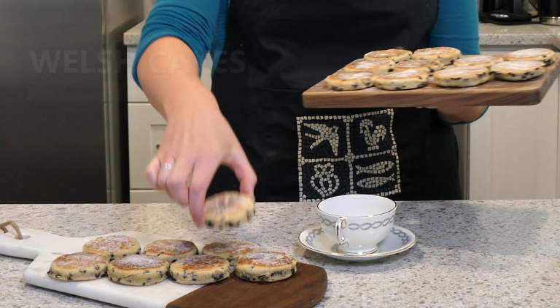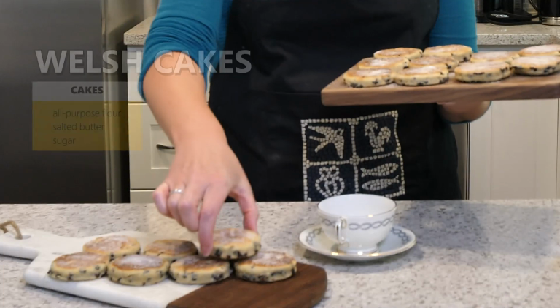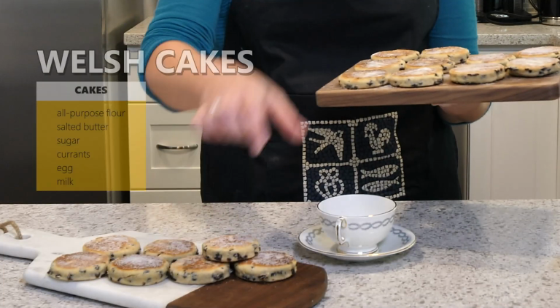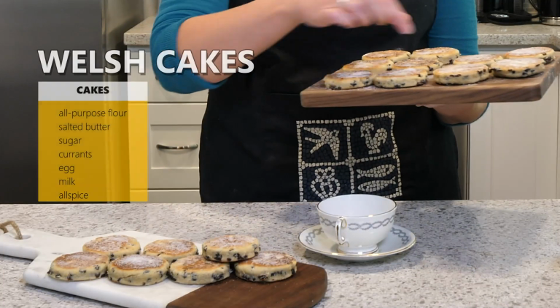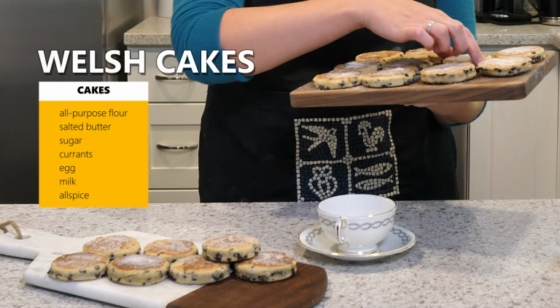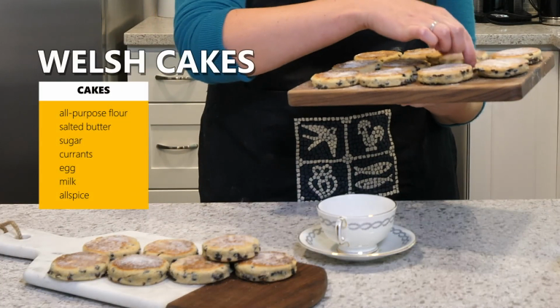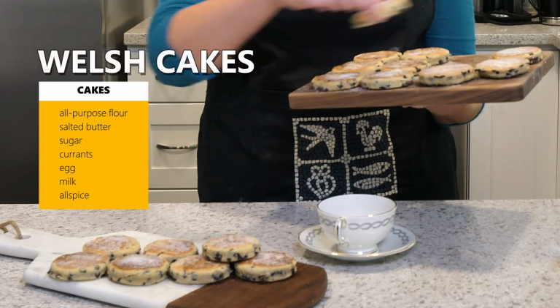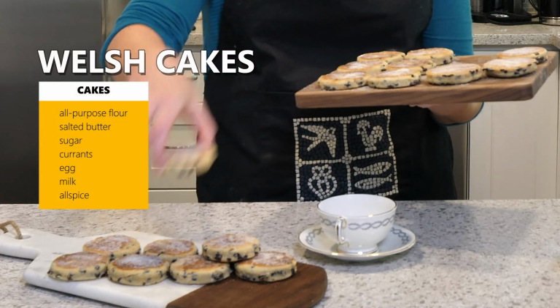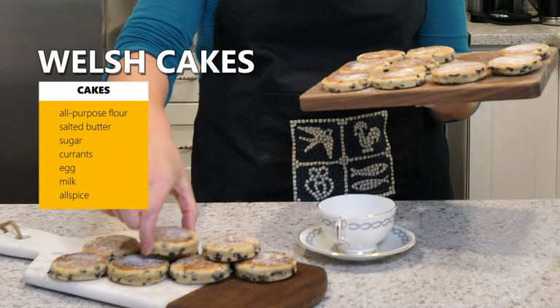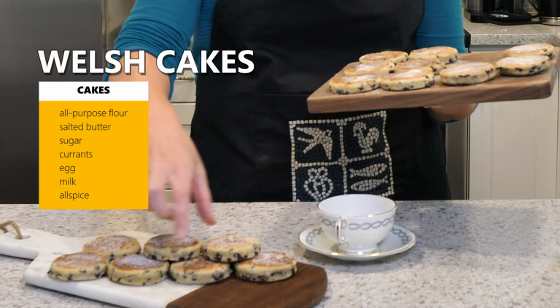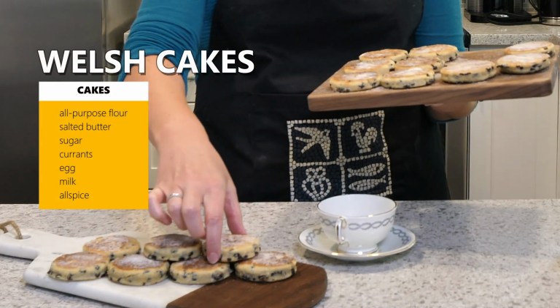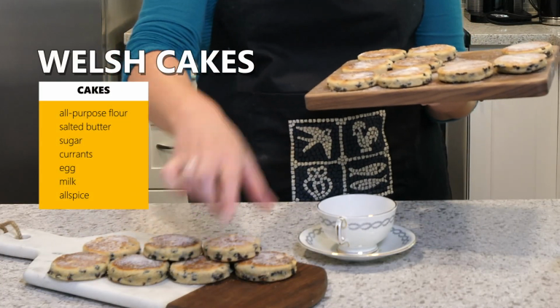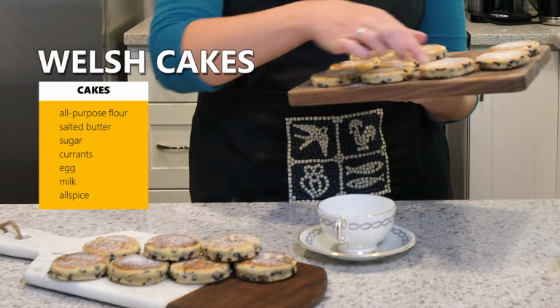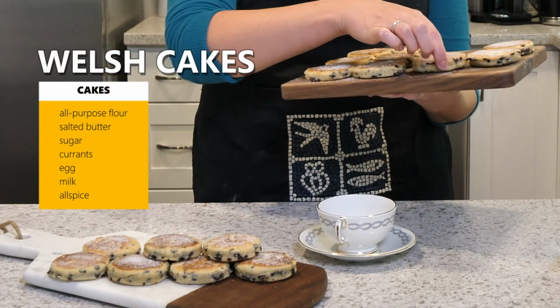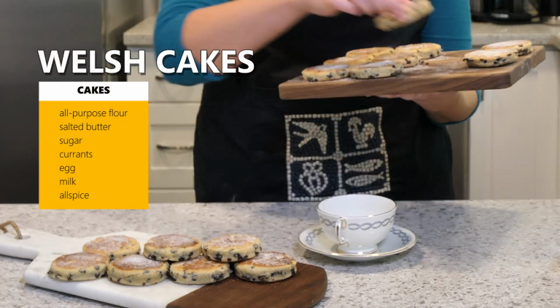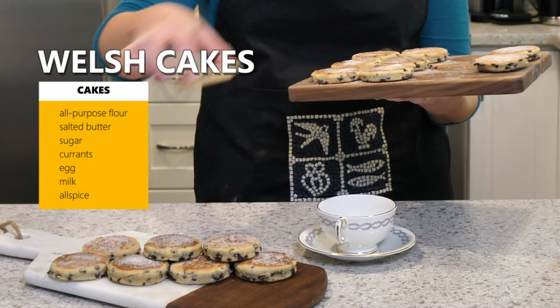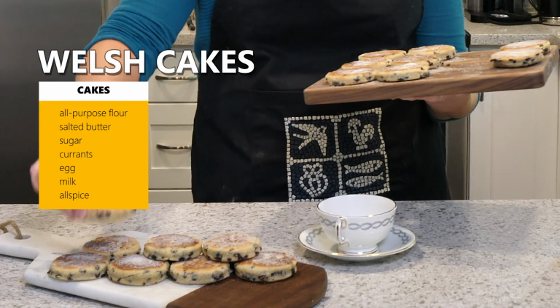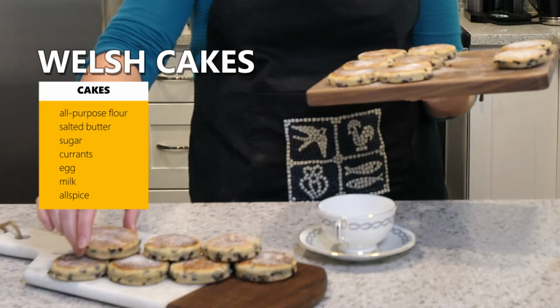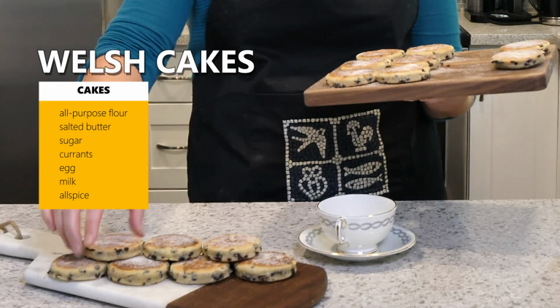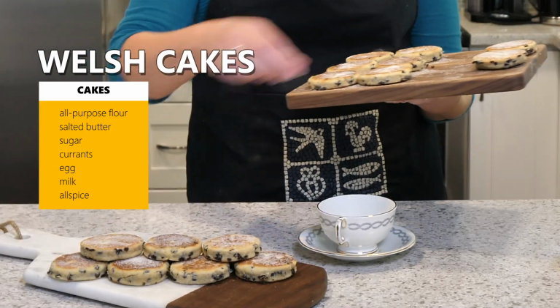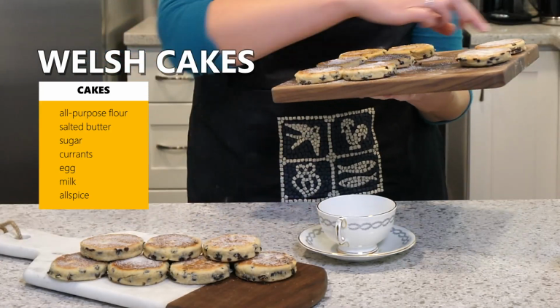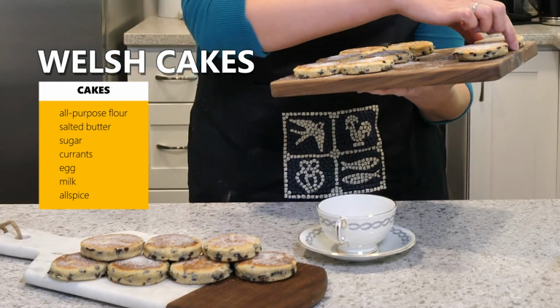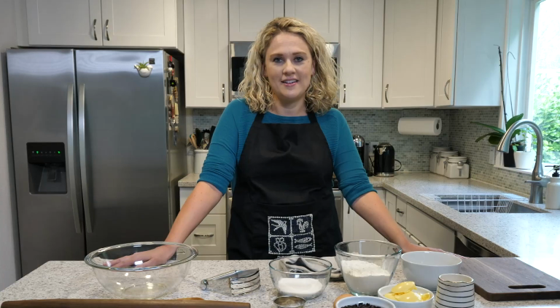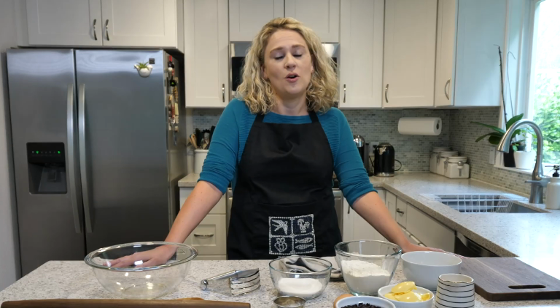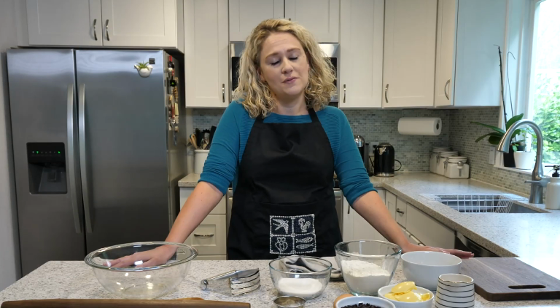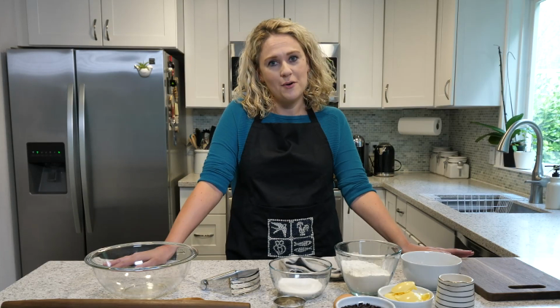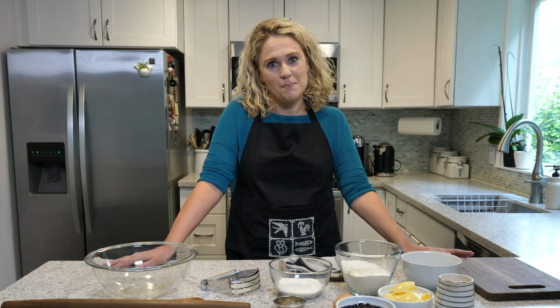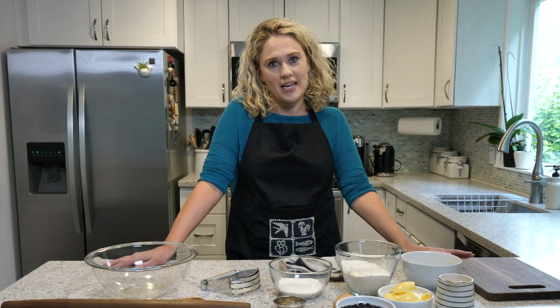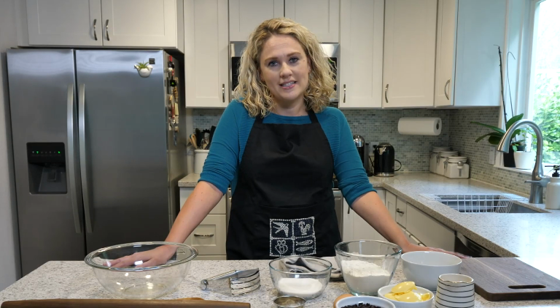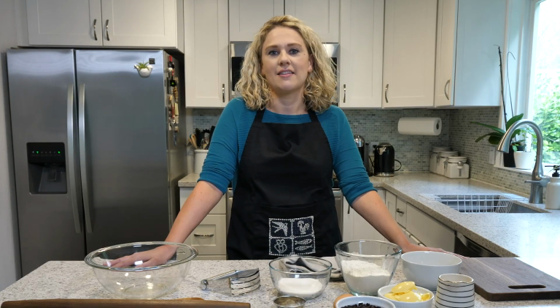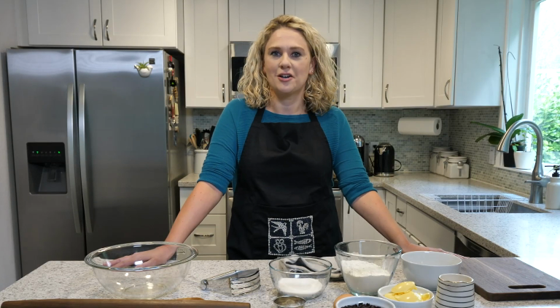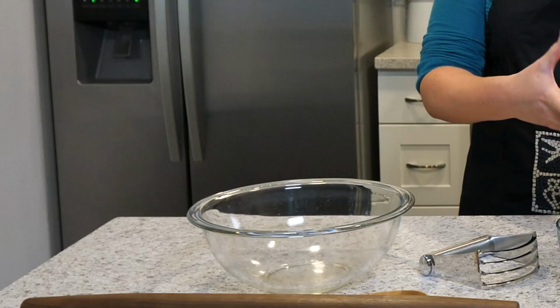It is prepared like a scone. It's actually cooked like a pancake and then it is eaten — or devoured in my case — like a cookie.